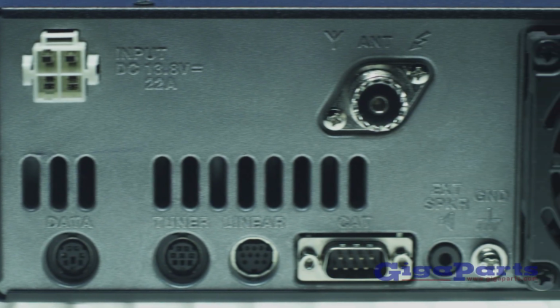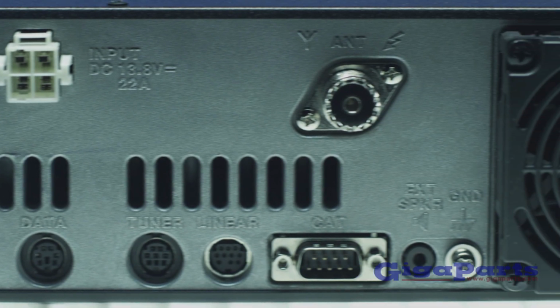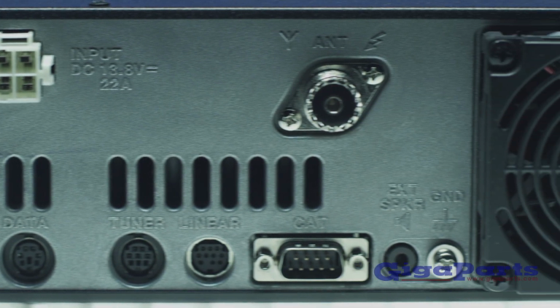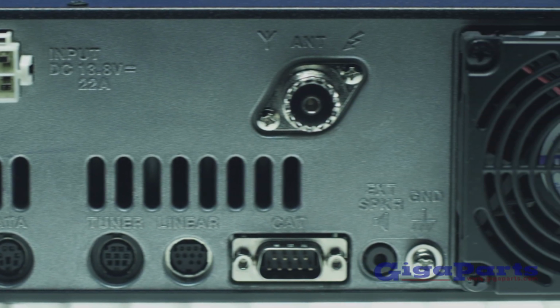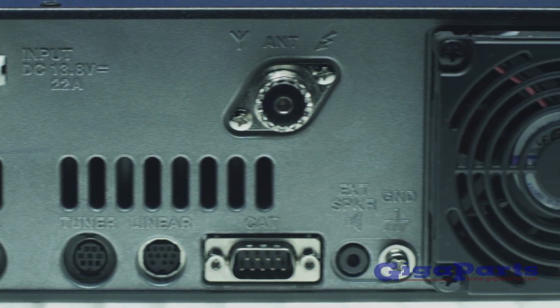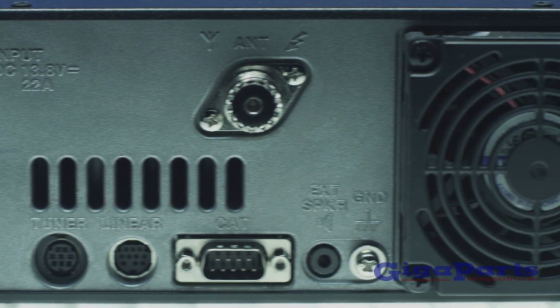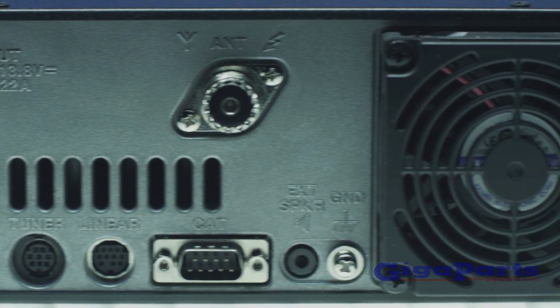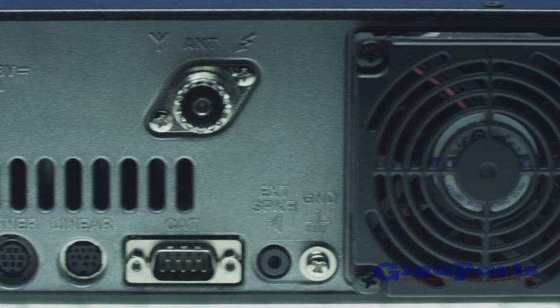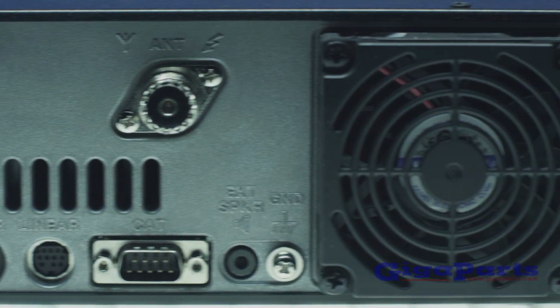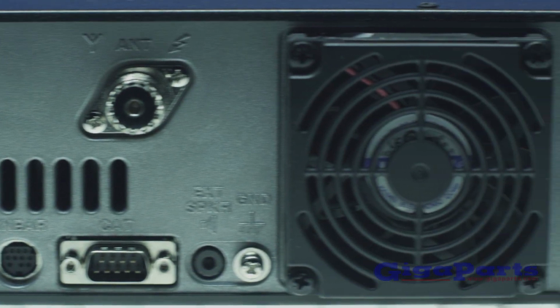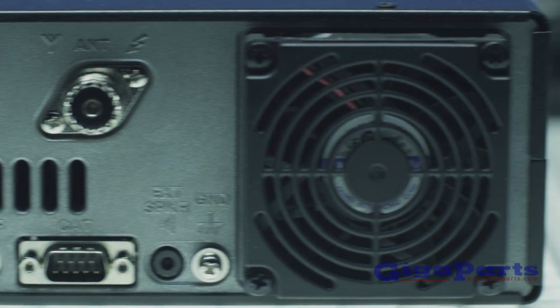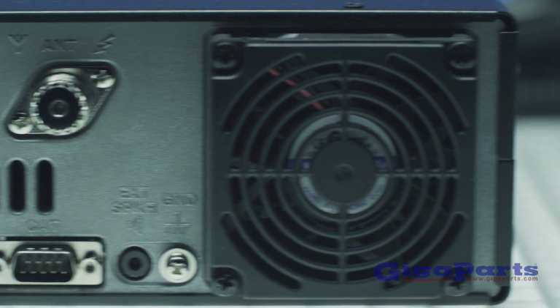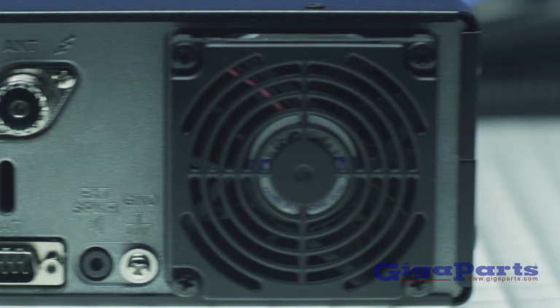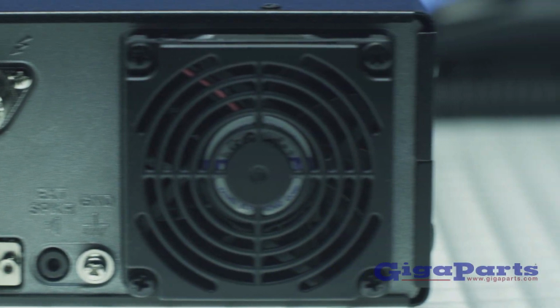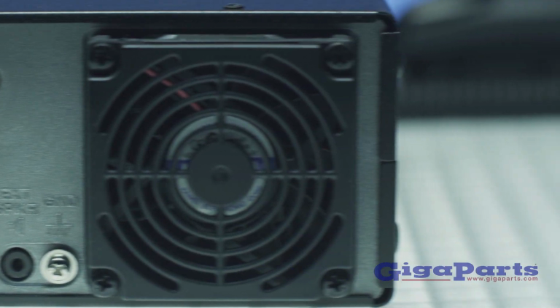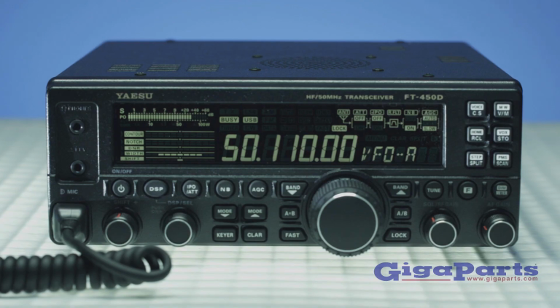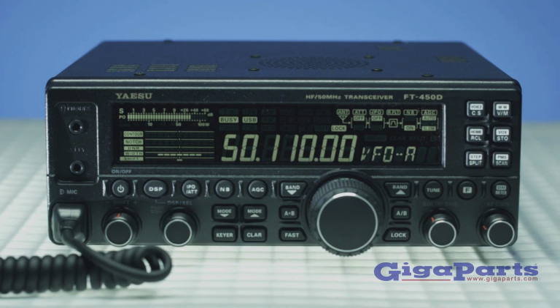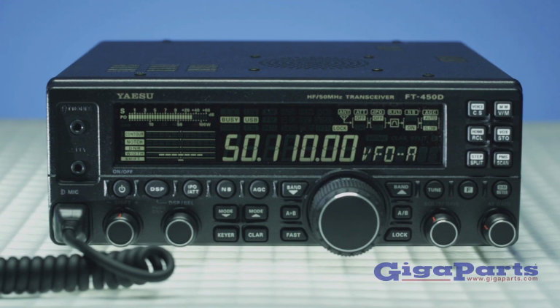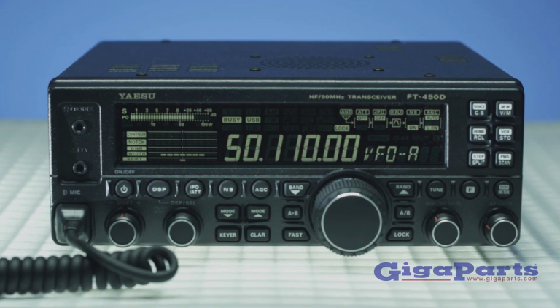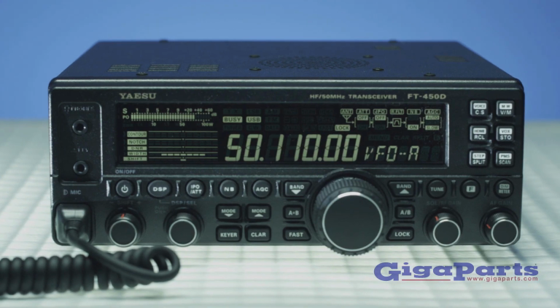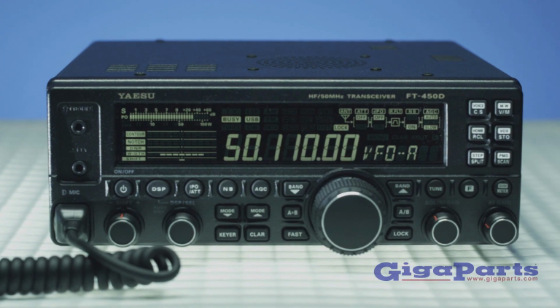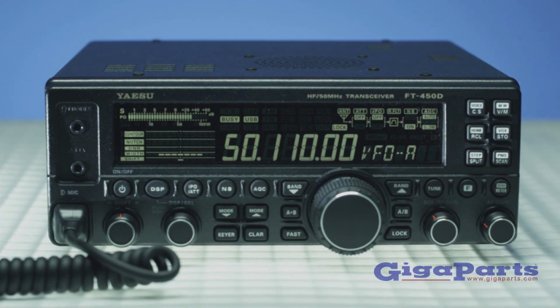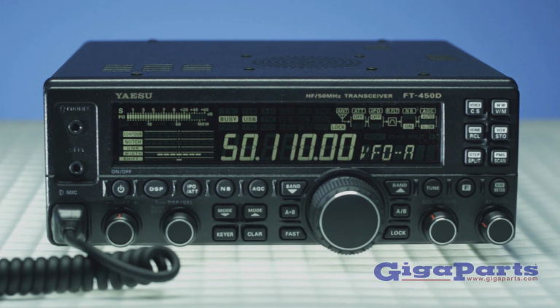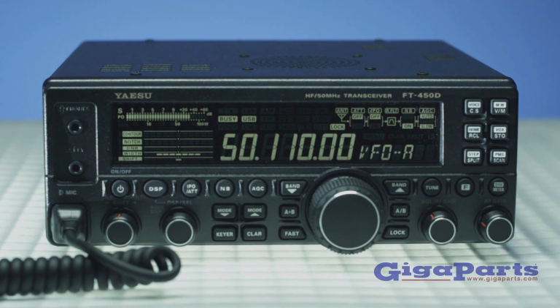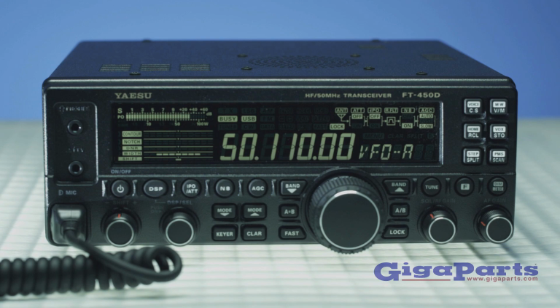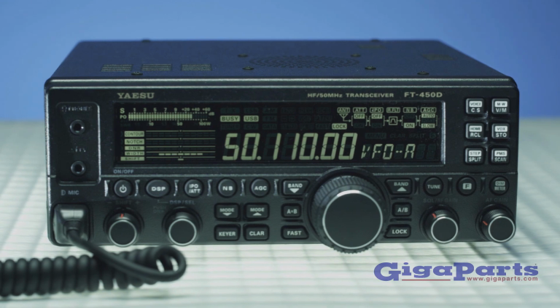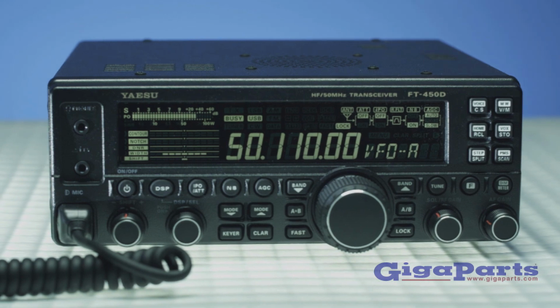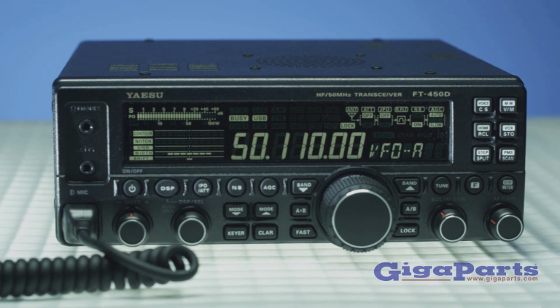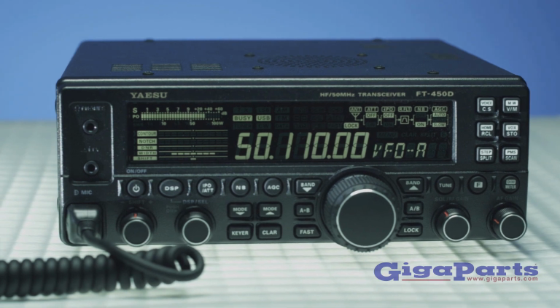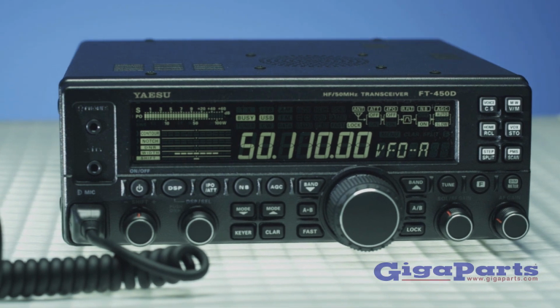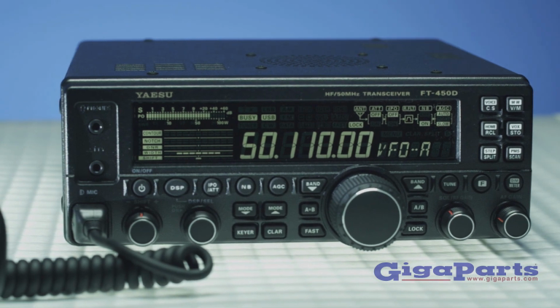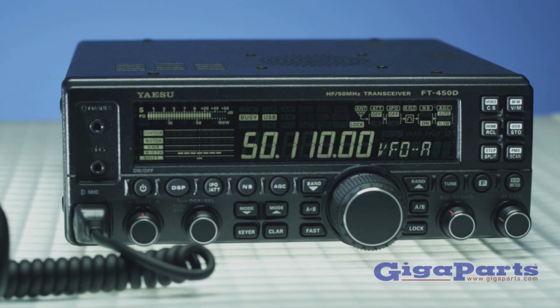Compact, advanced, affordable — the FT450D has it all.